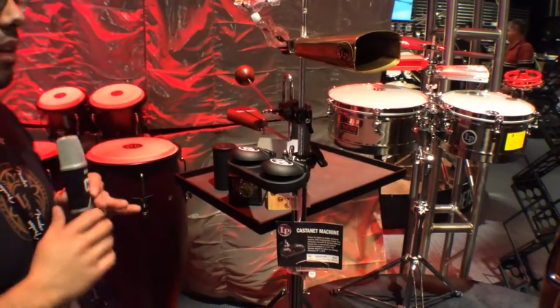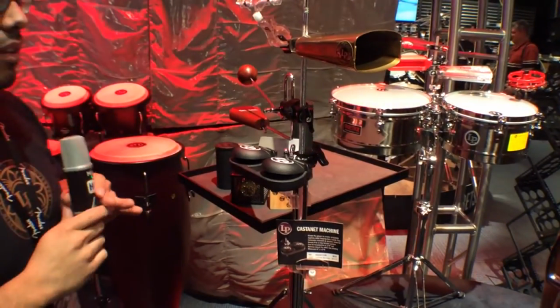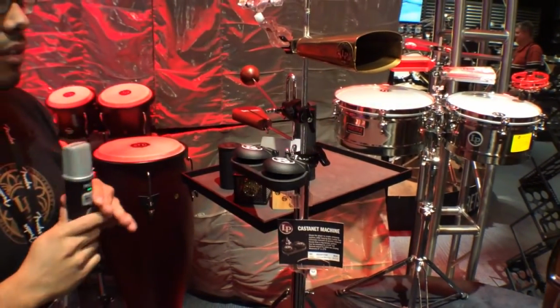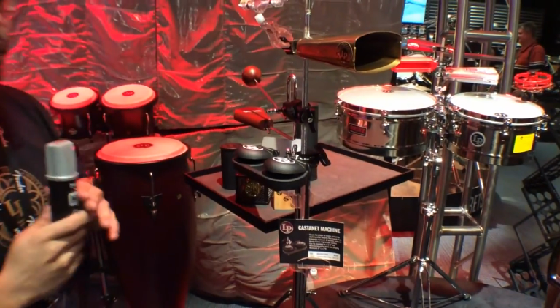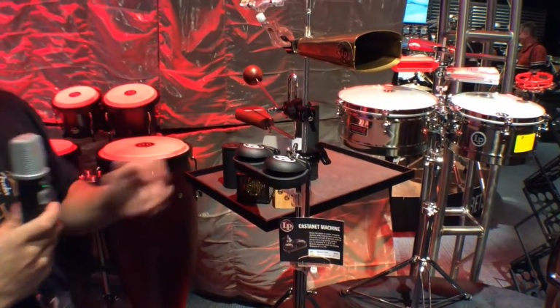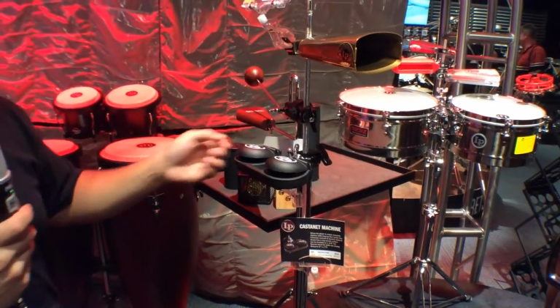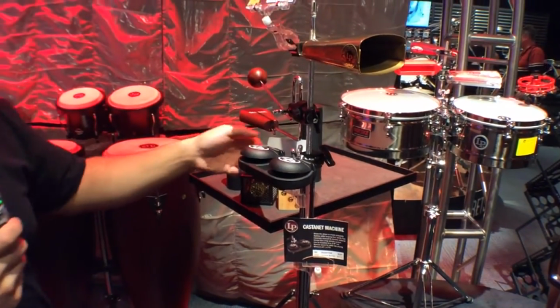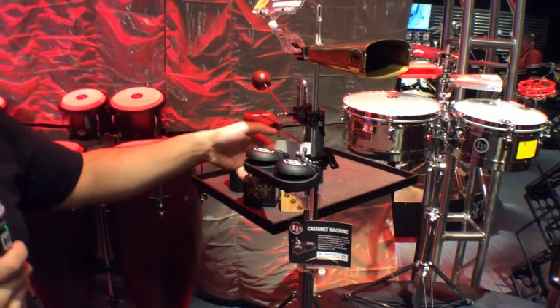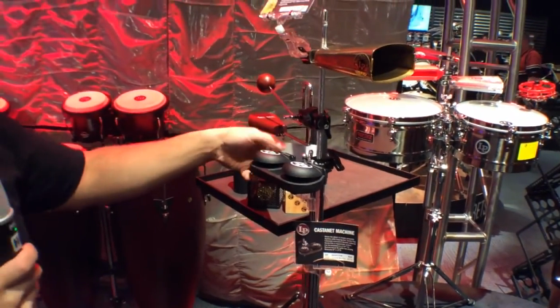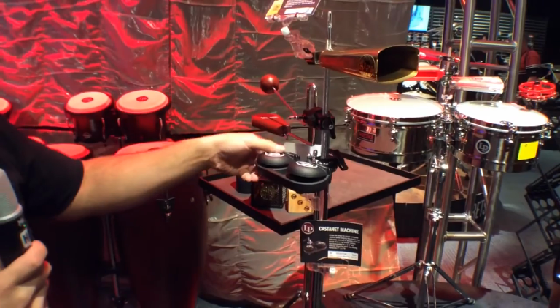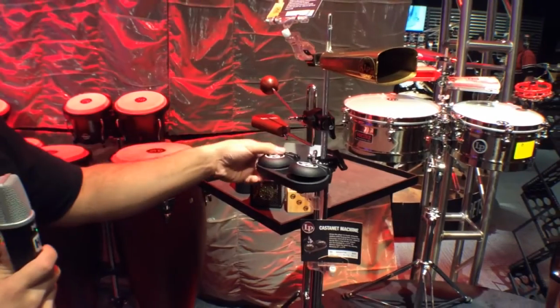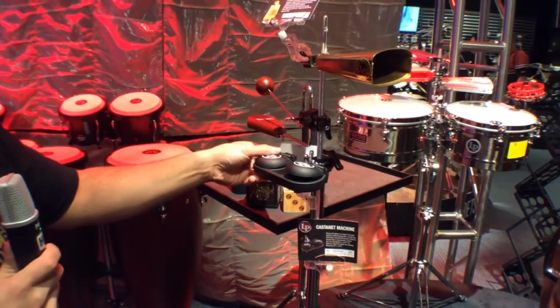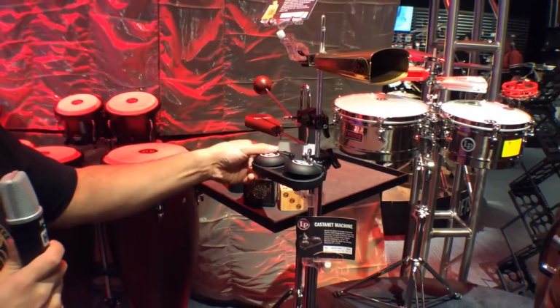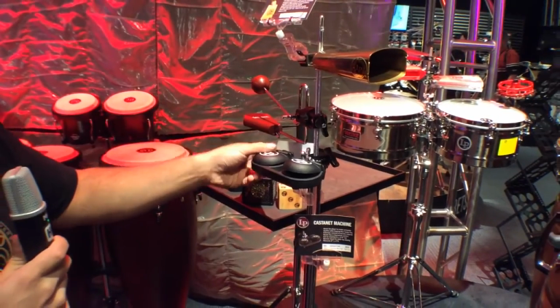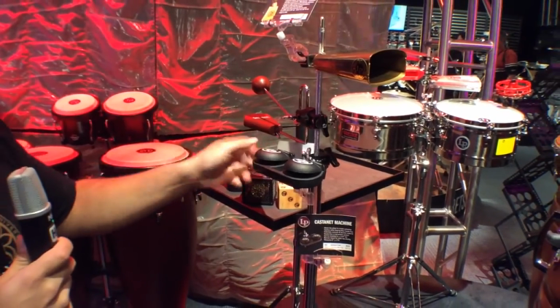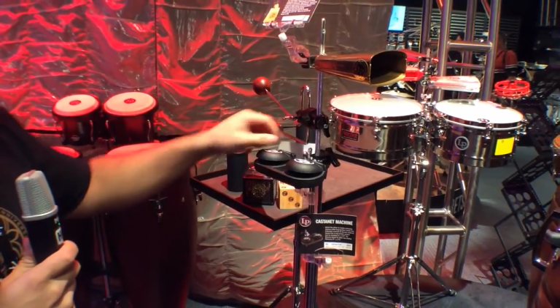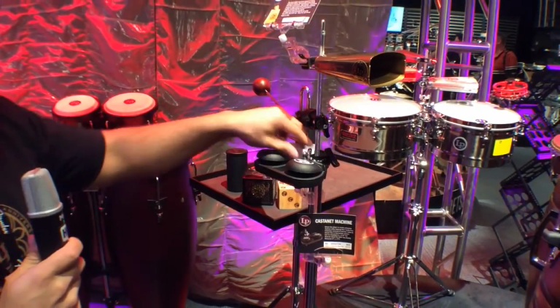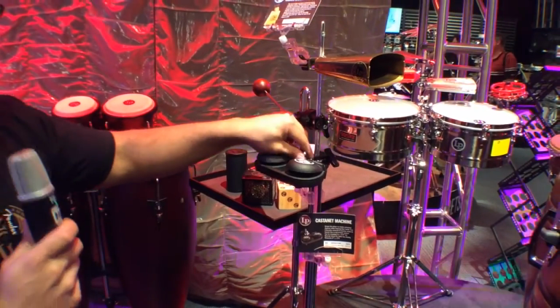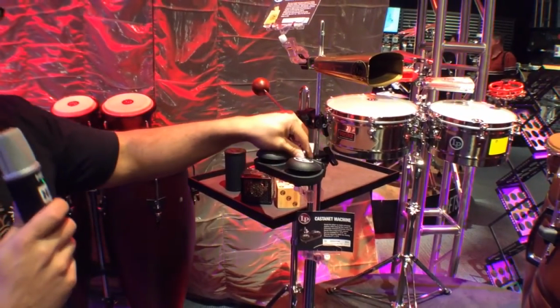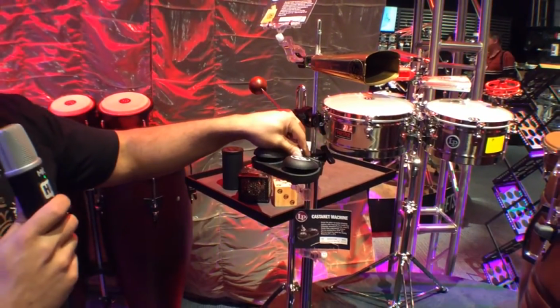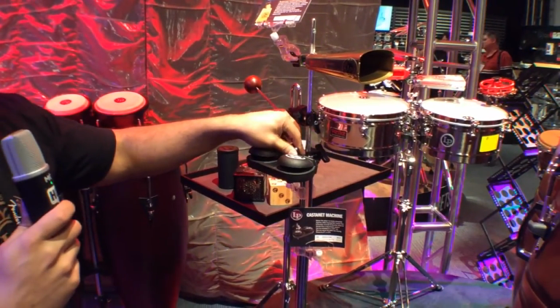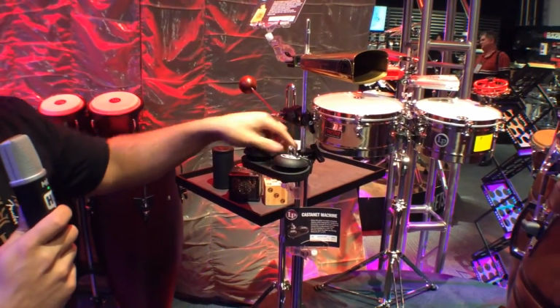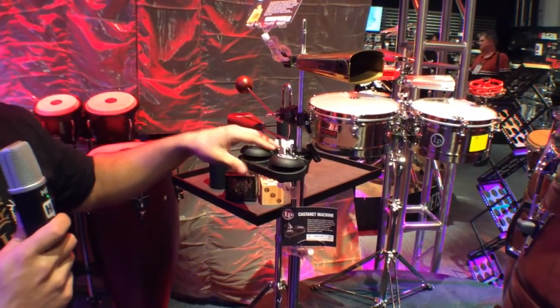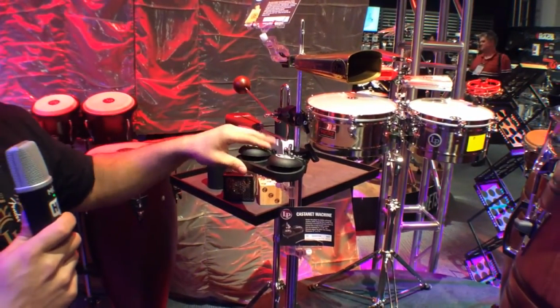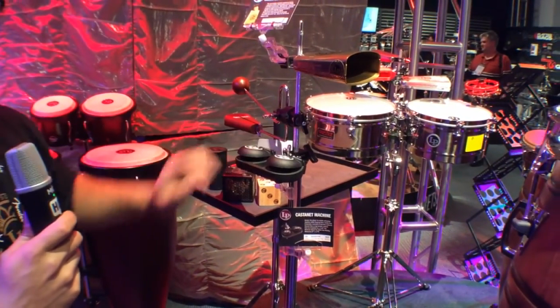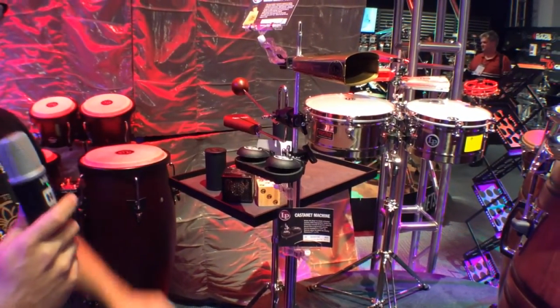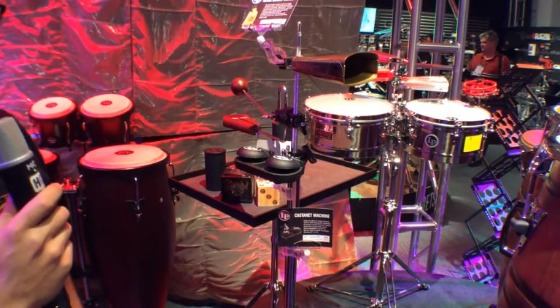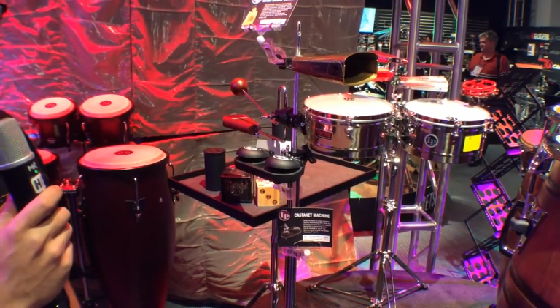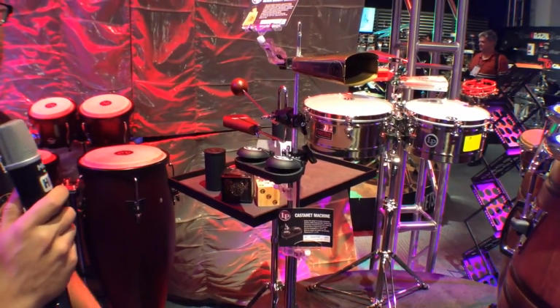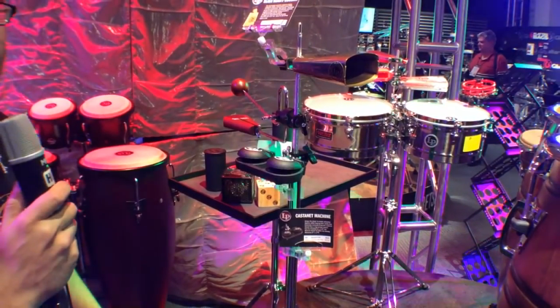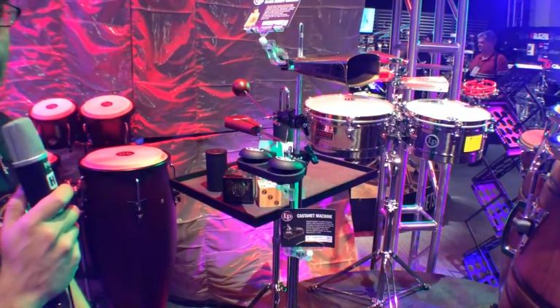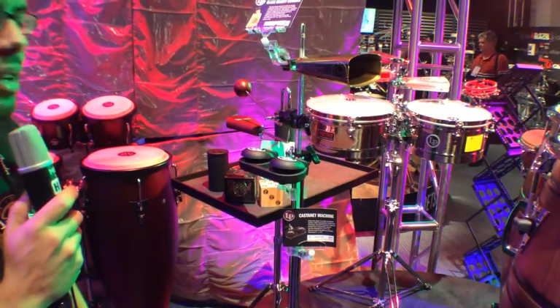You can have this mounted on a rod as you see here, or you can remove the mount and have them used as a tabletop set.